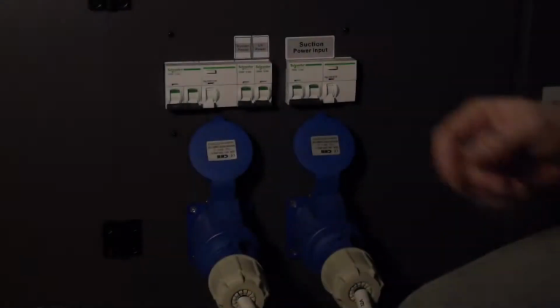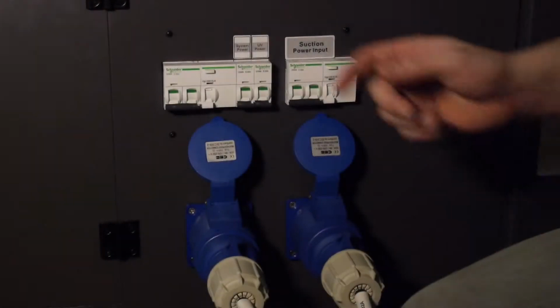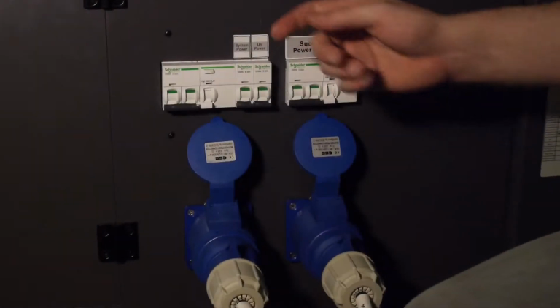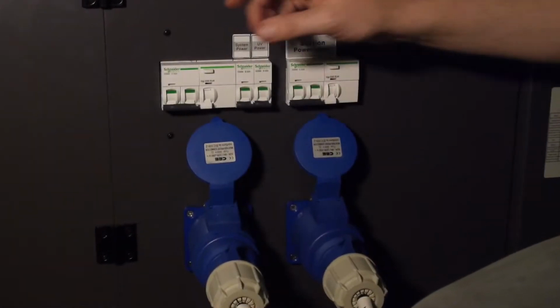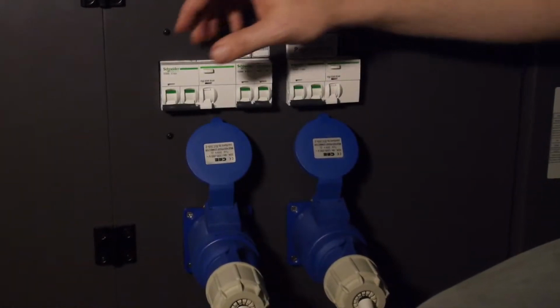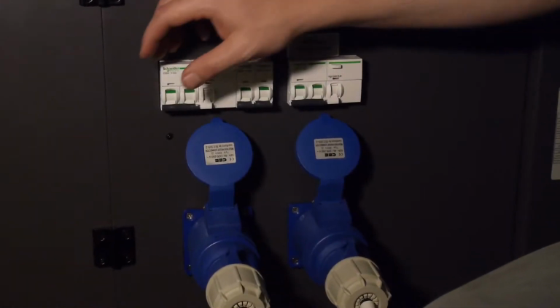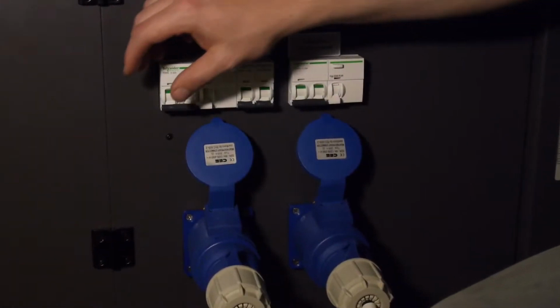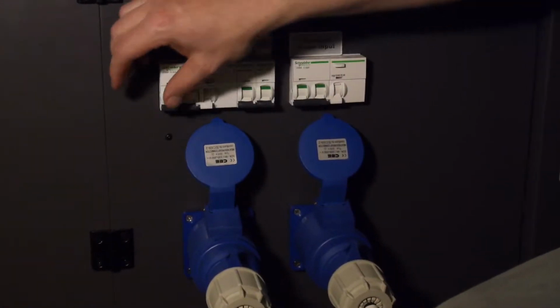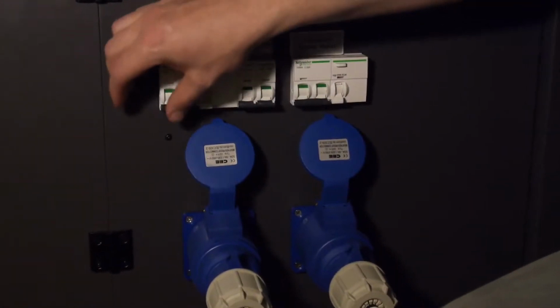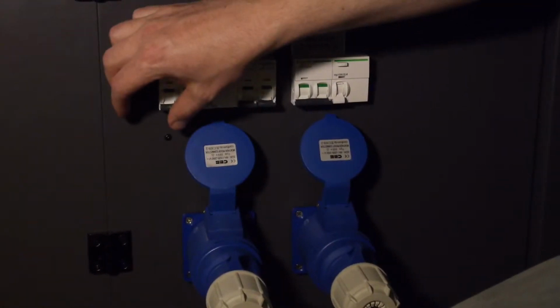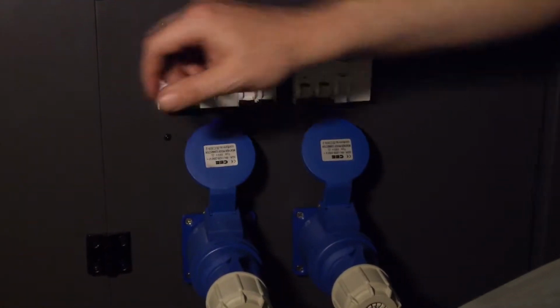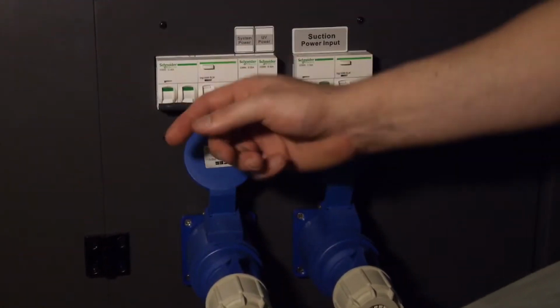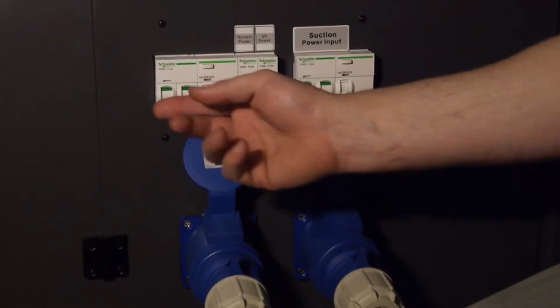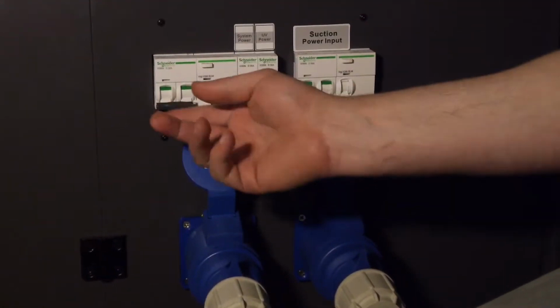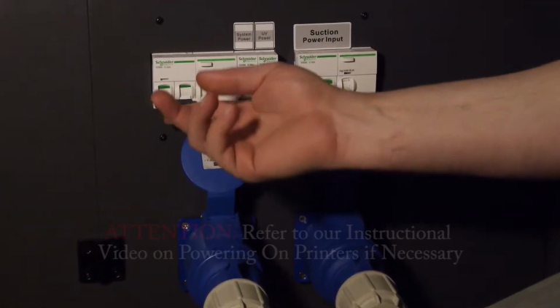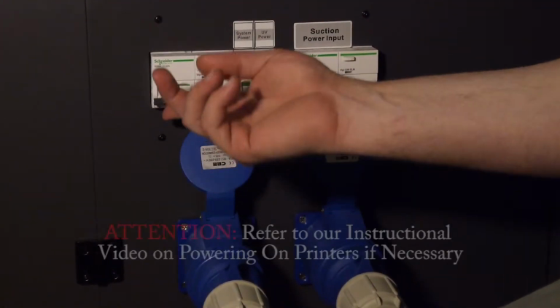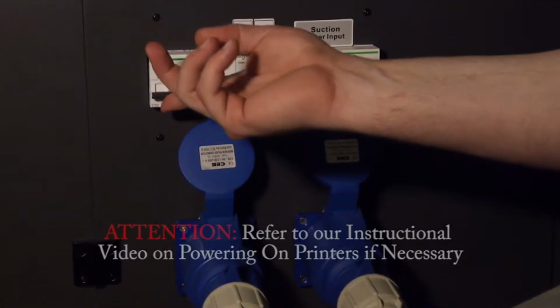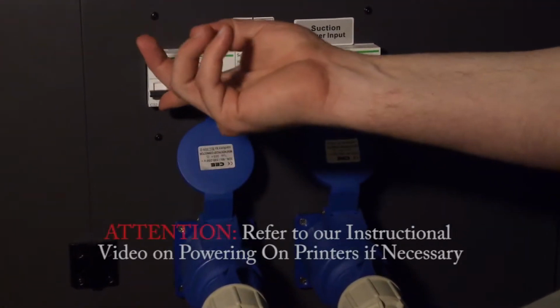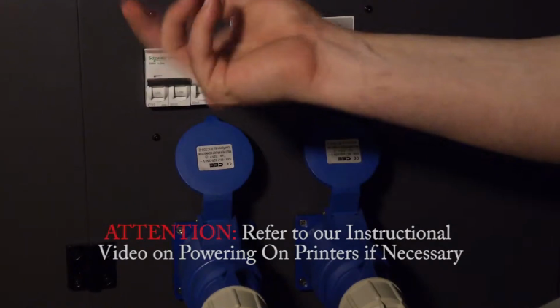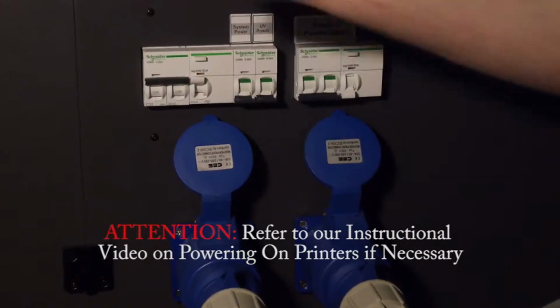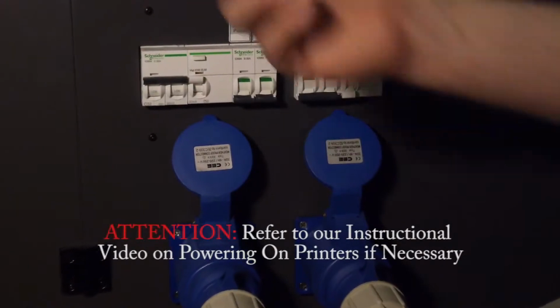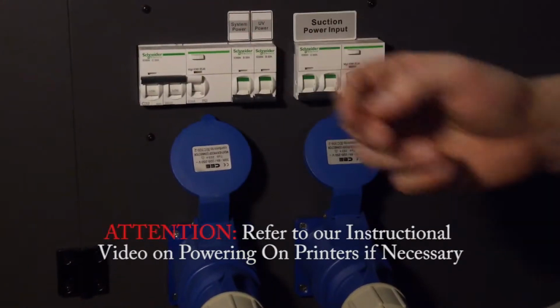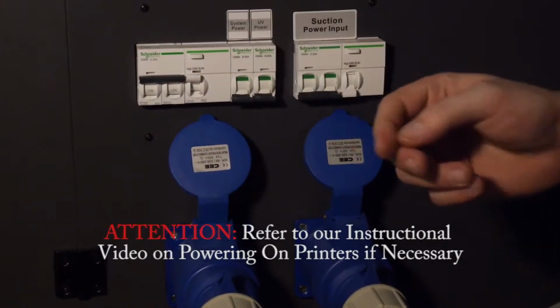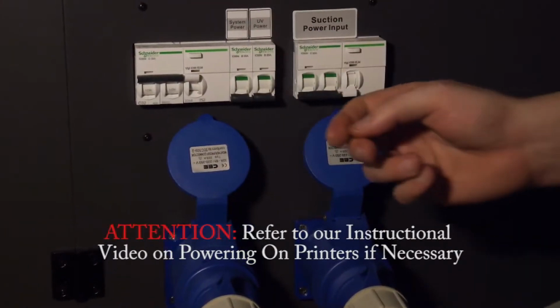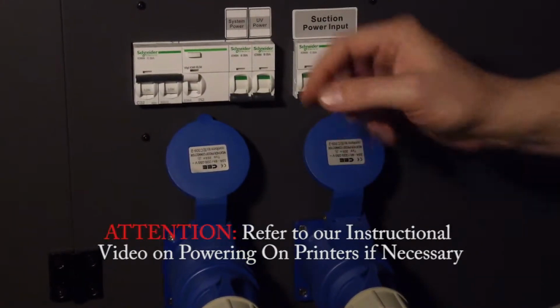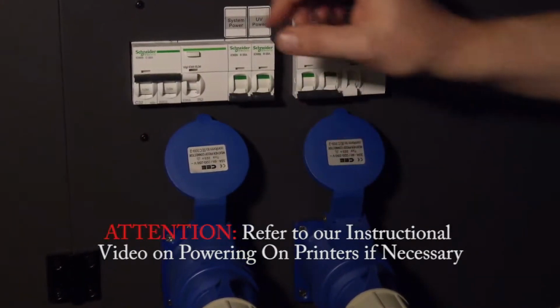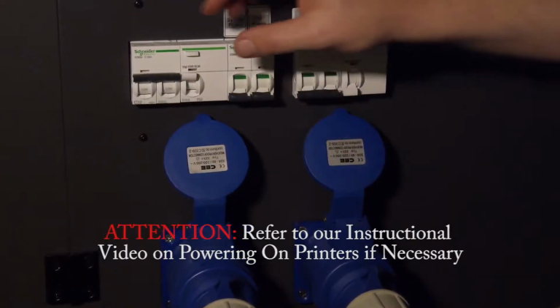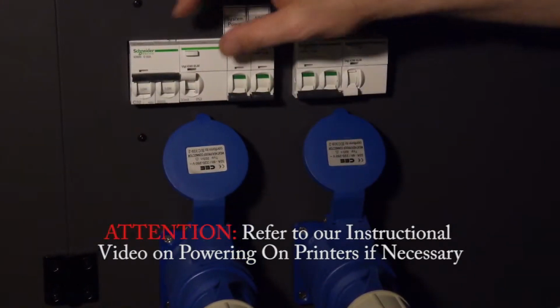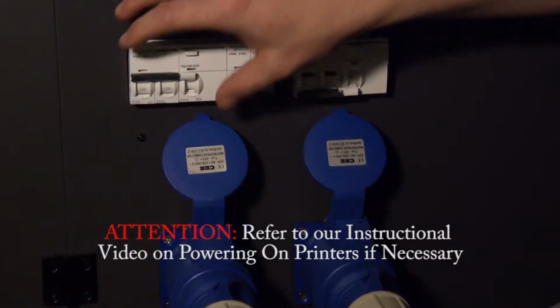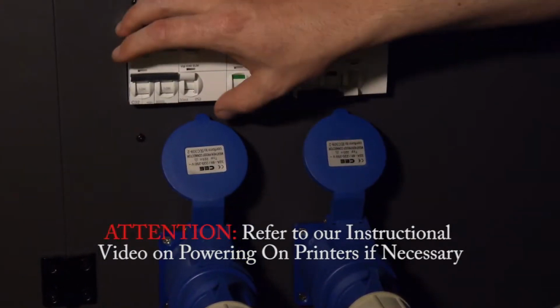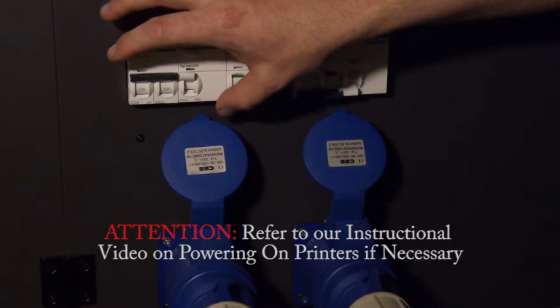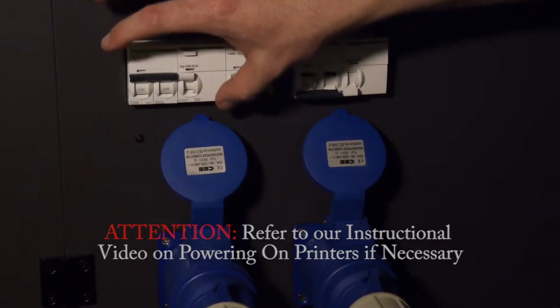Remember to make sure the printer is turned on. Refer to our instructional video for powering on the printer.